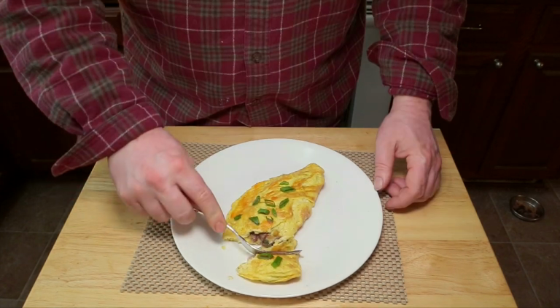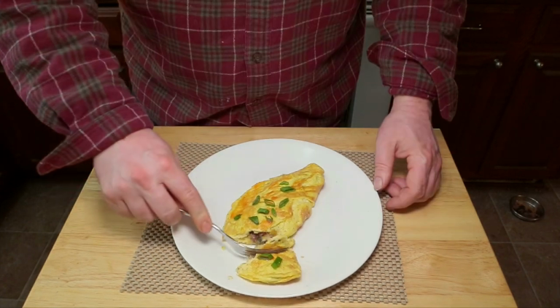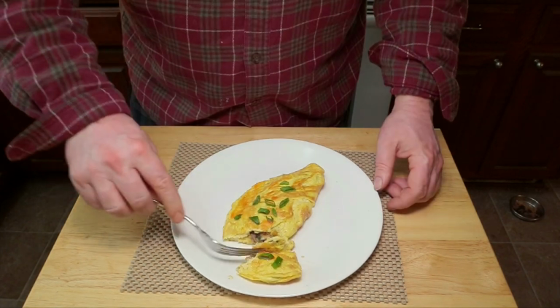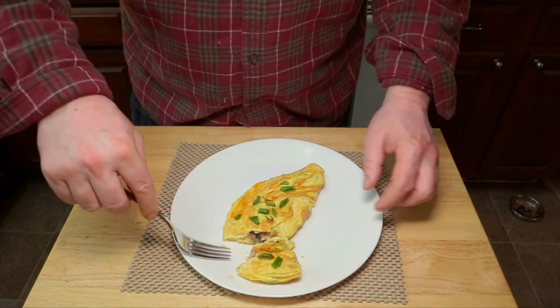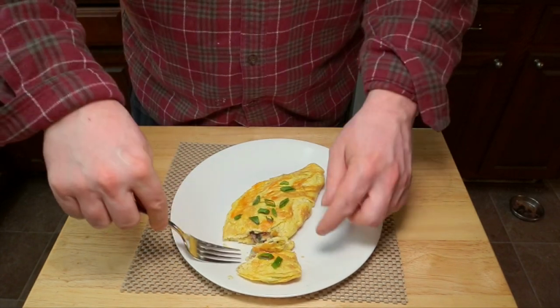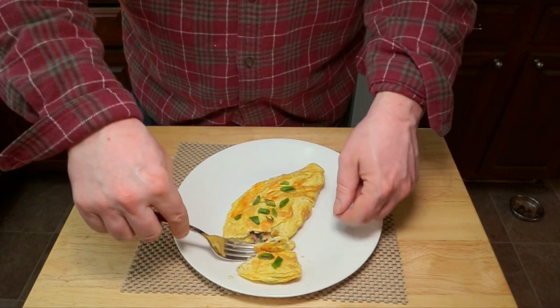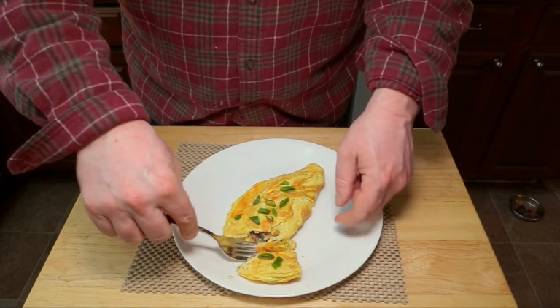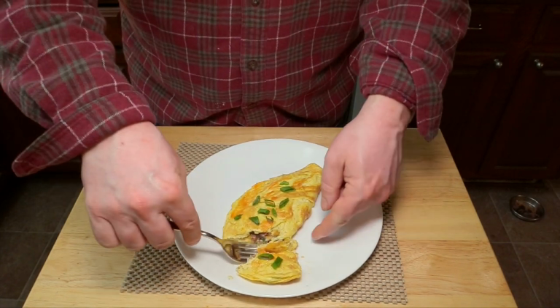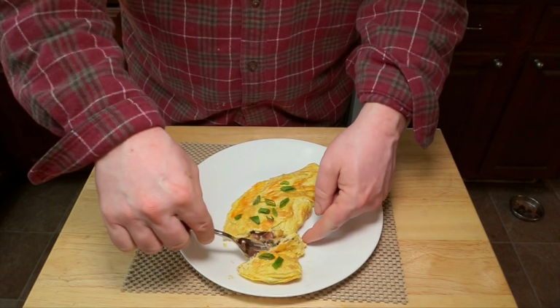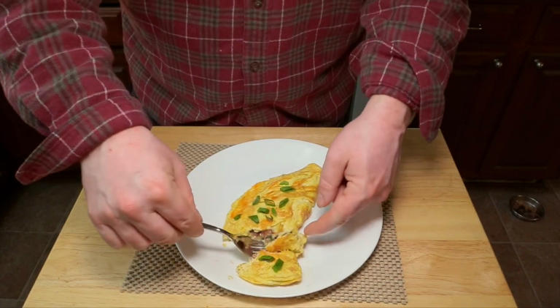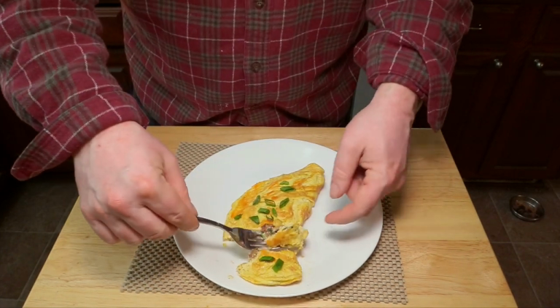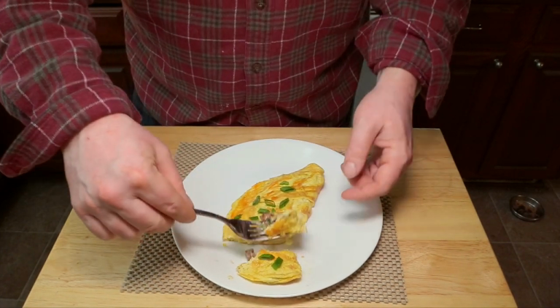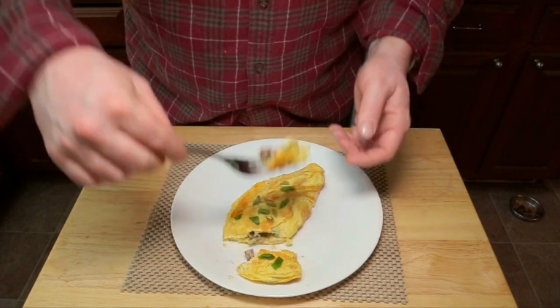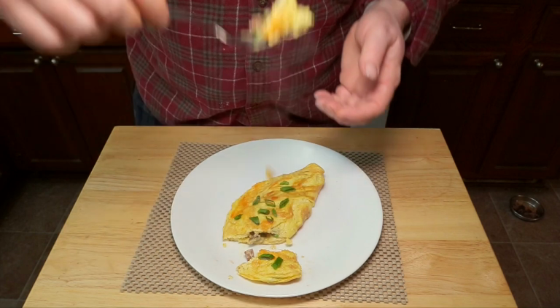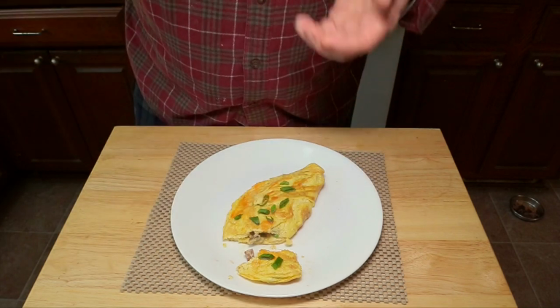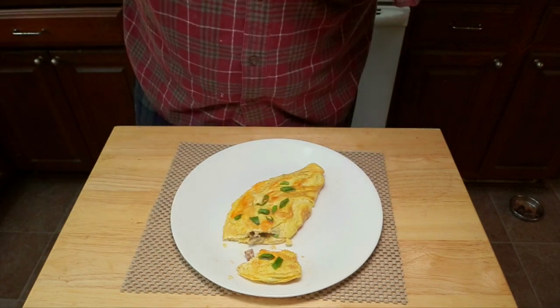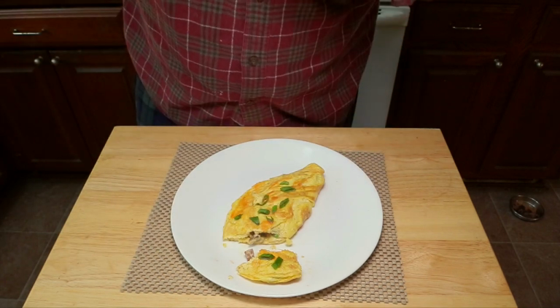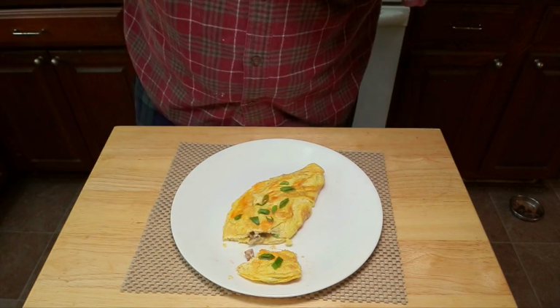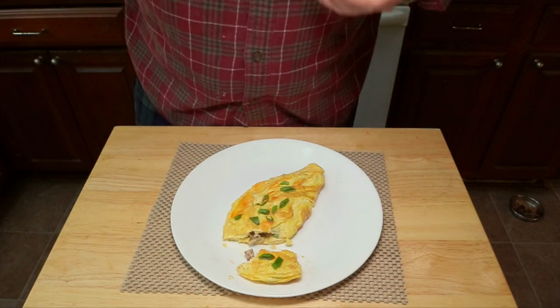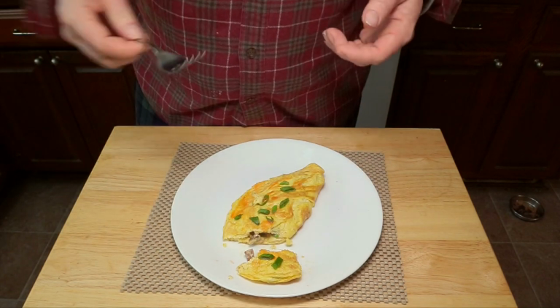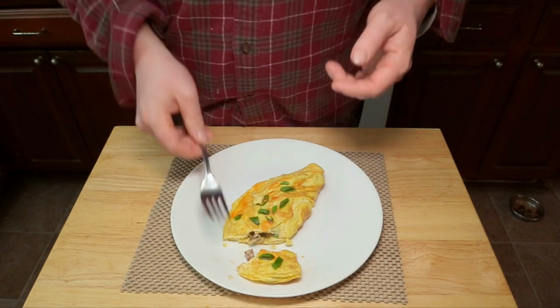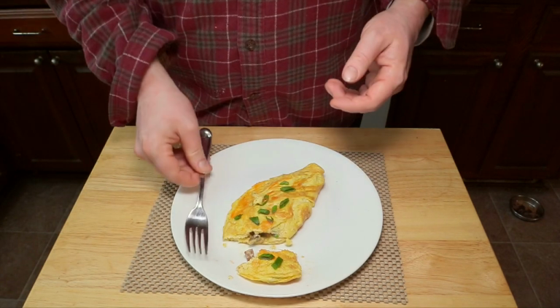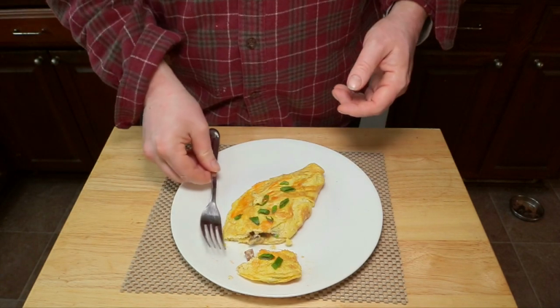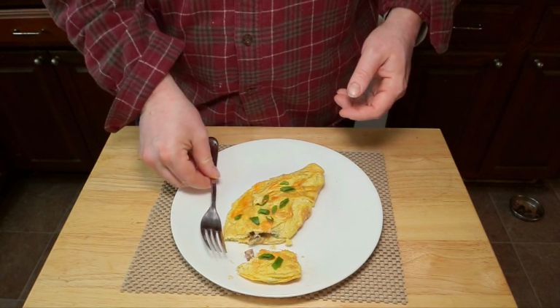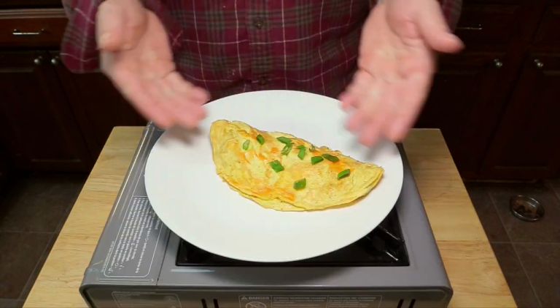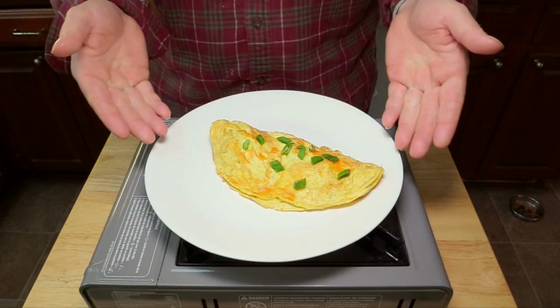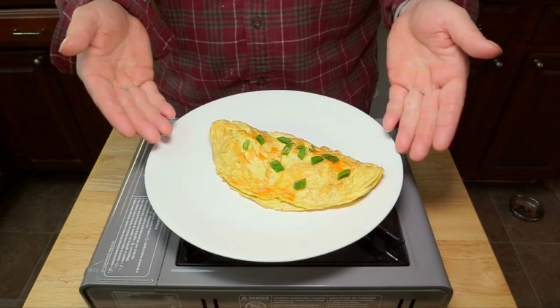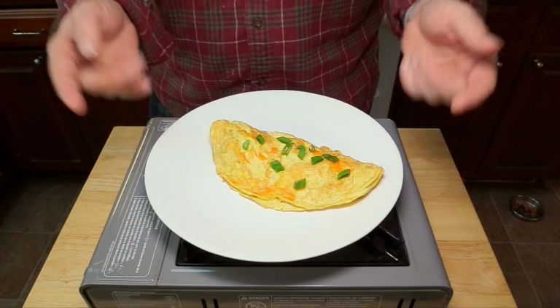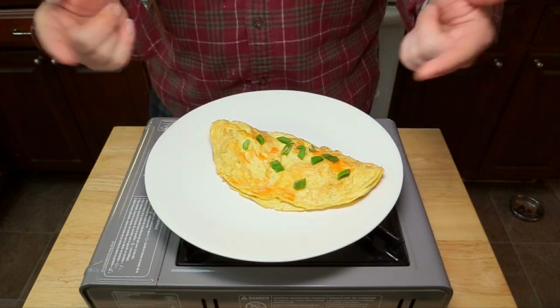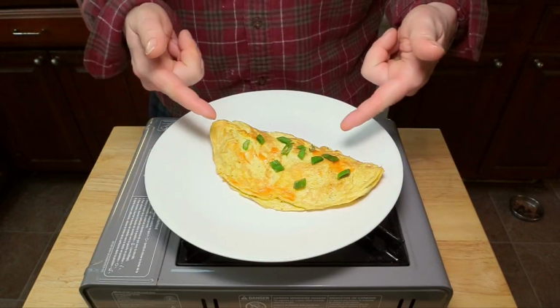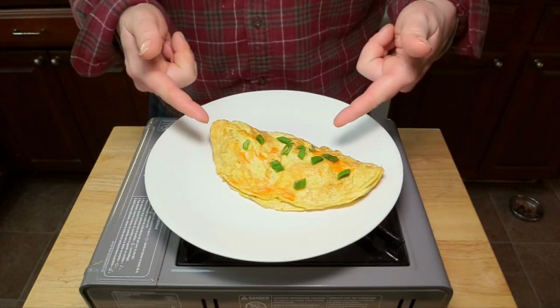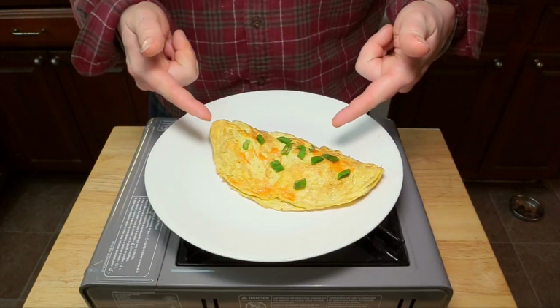Let's give it a taste. Oh, that's good. Diner omelet — do it.